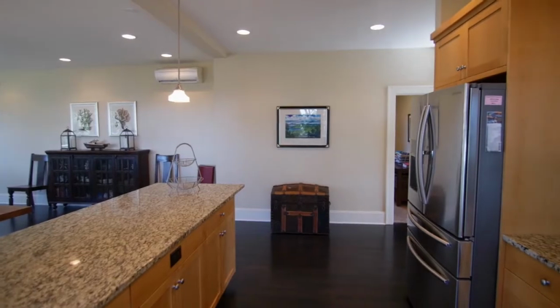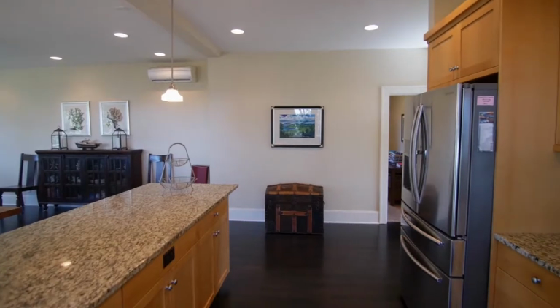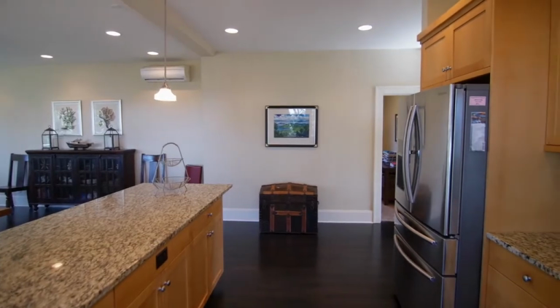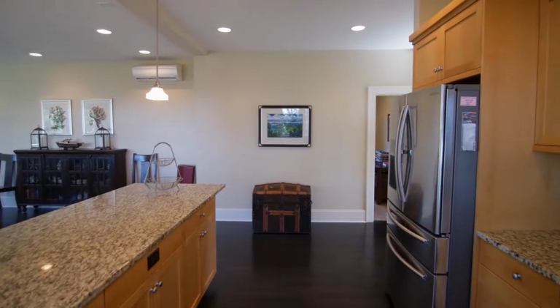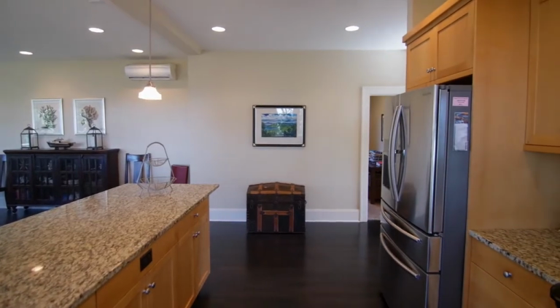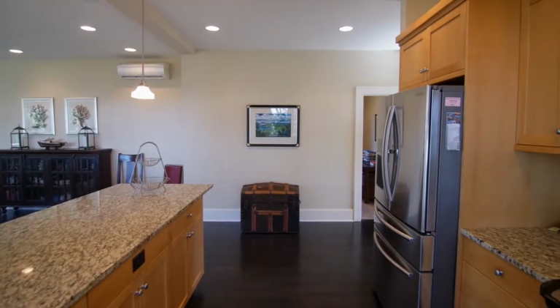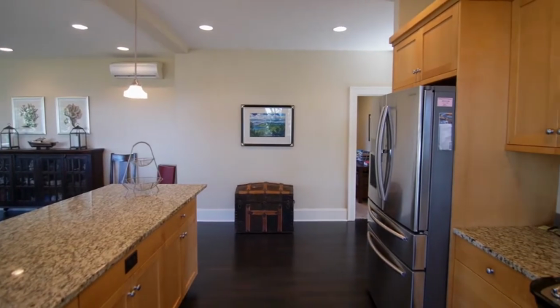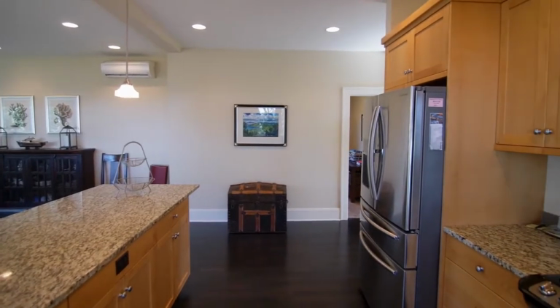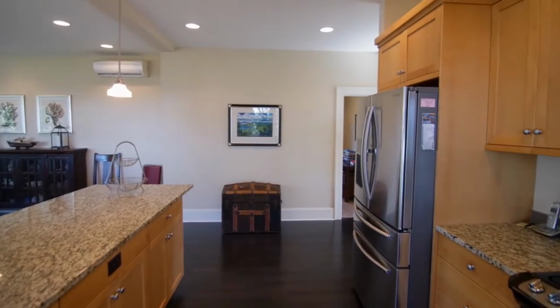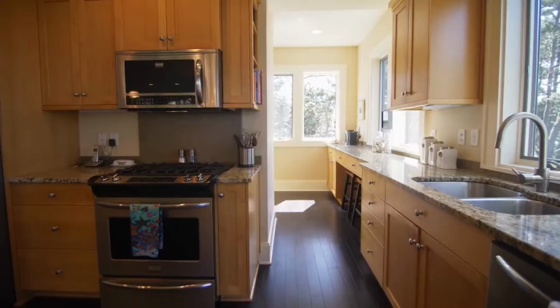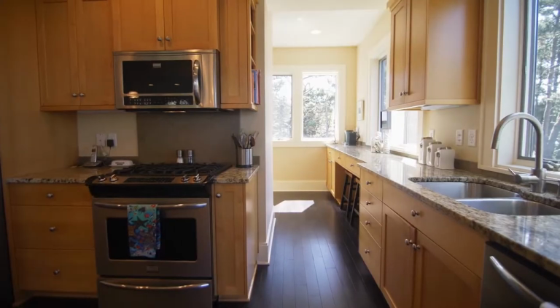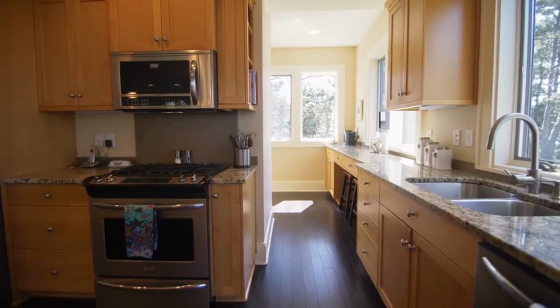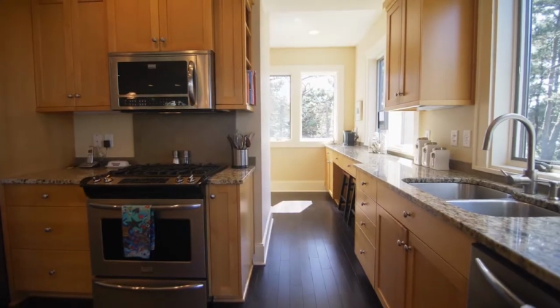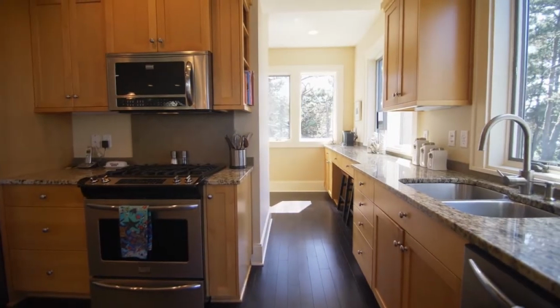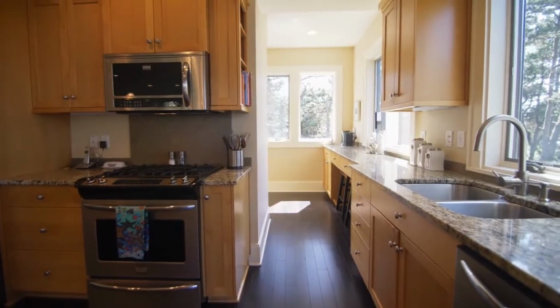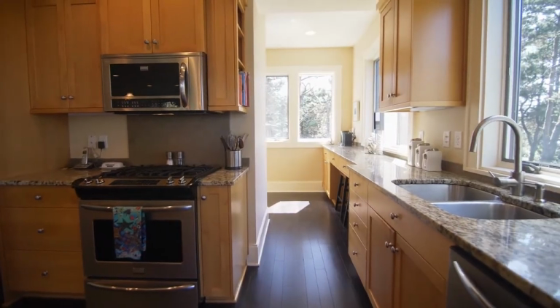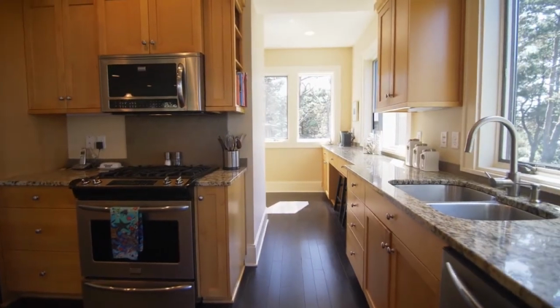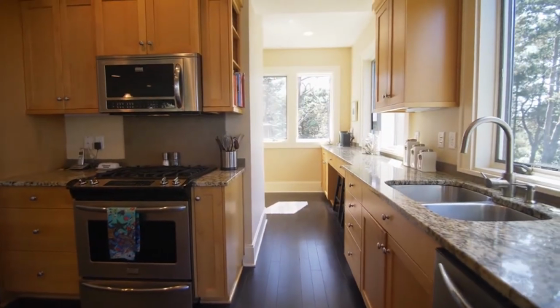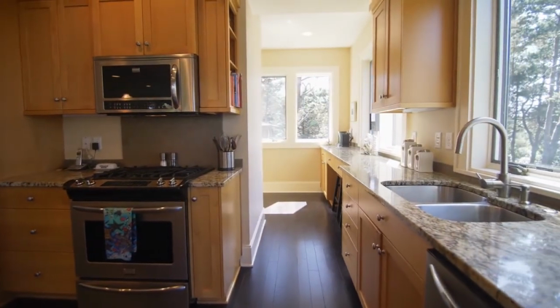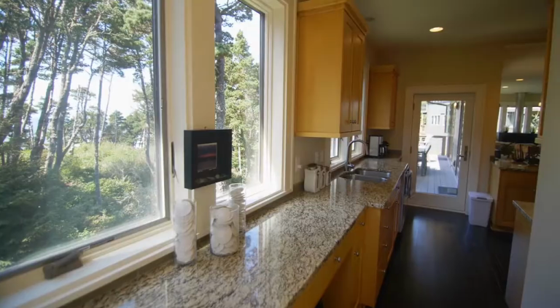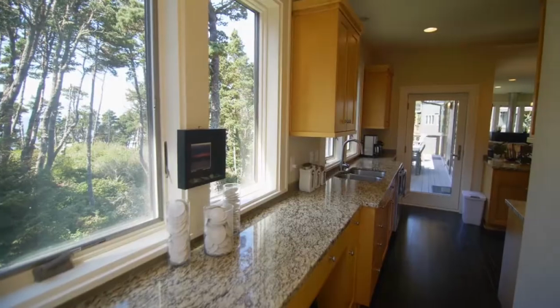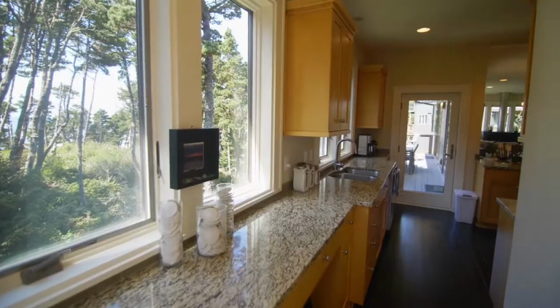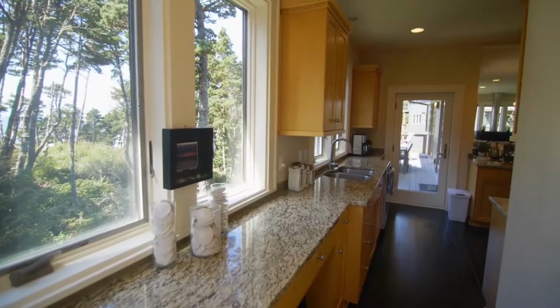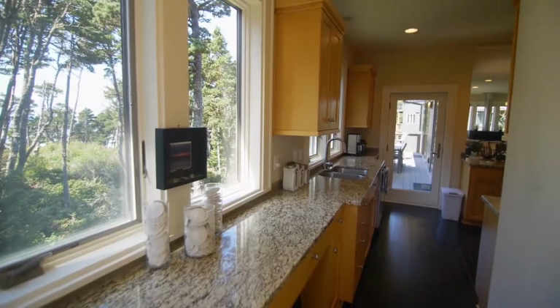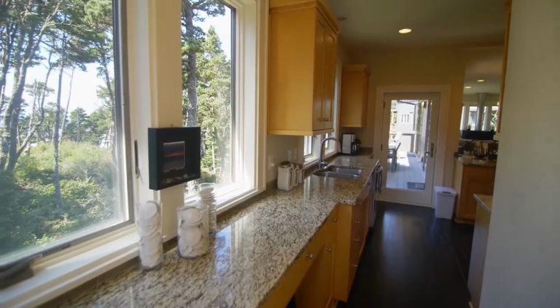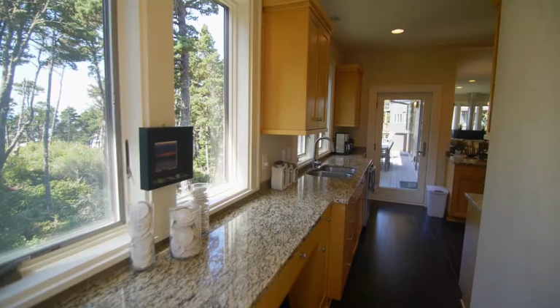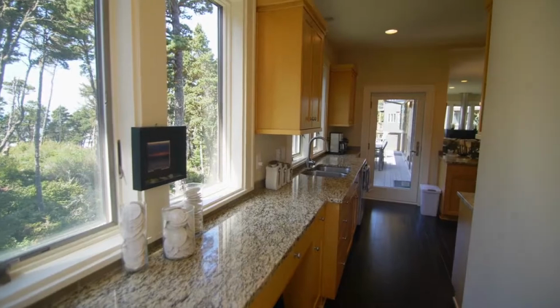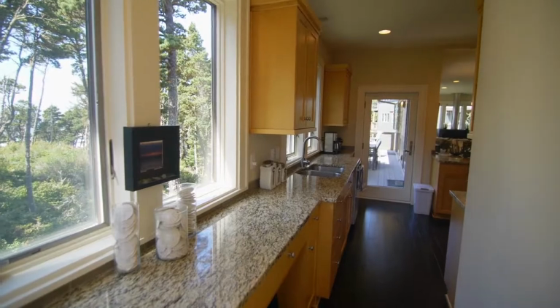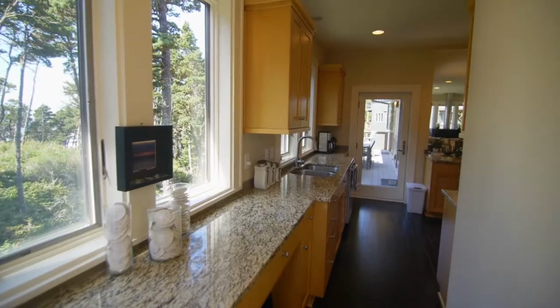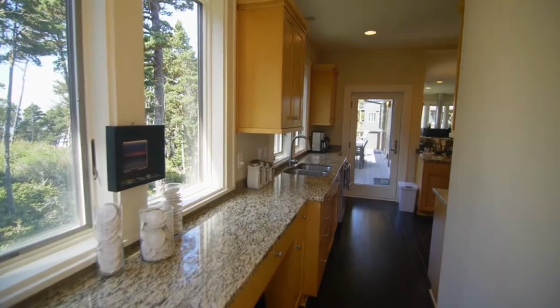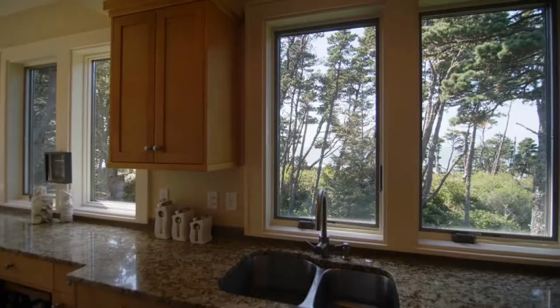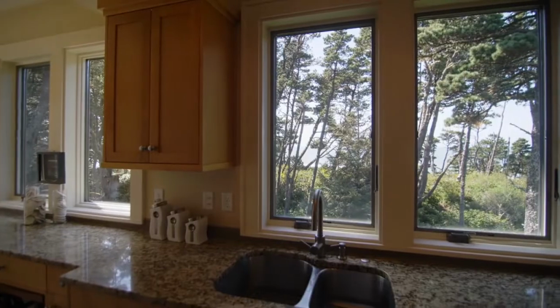The gourmet kitchen features granite counters, stainless appliances, a pantry, and views of its own.